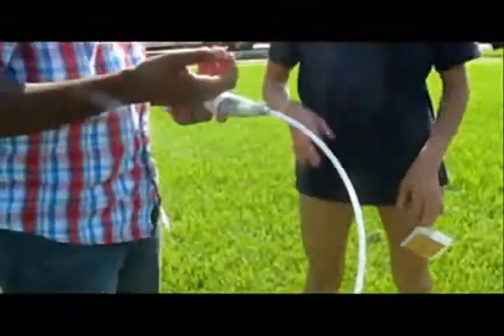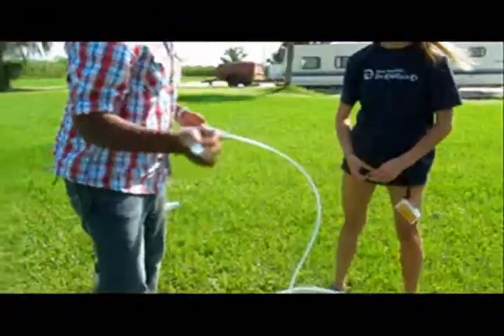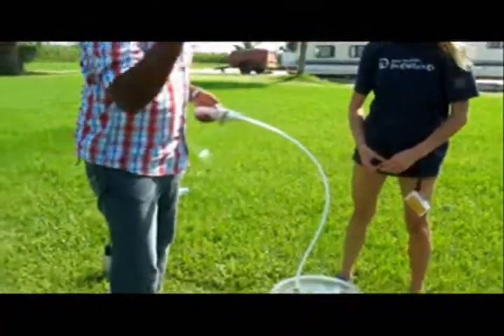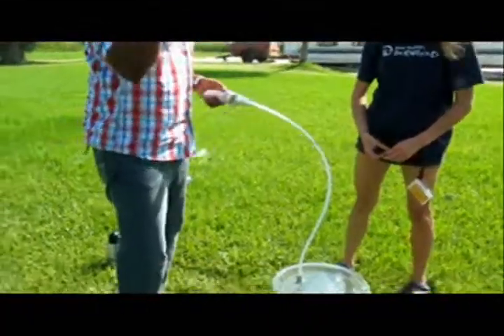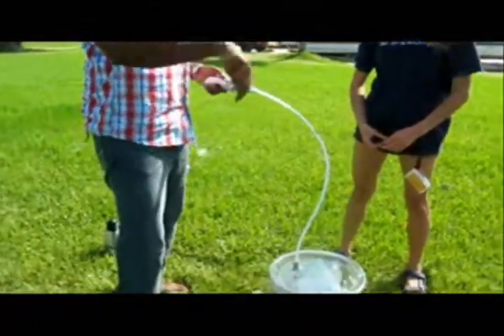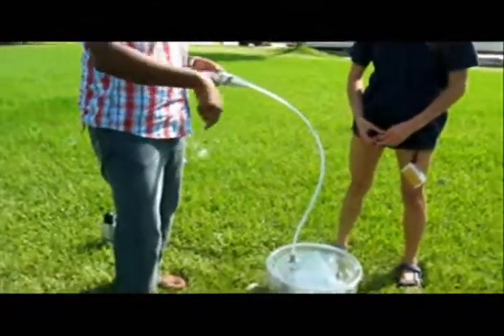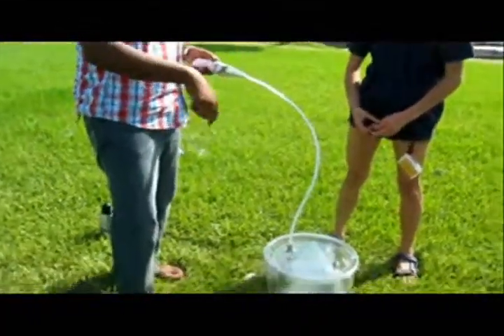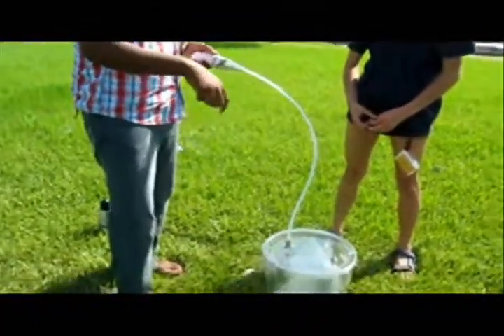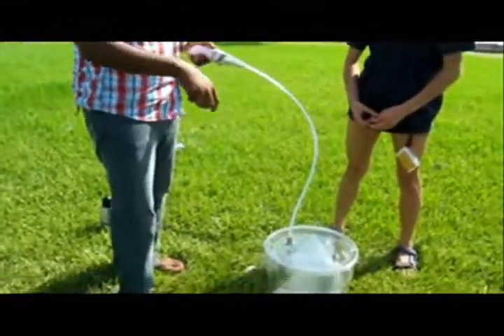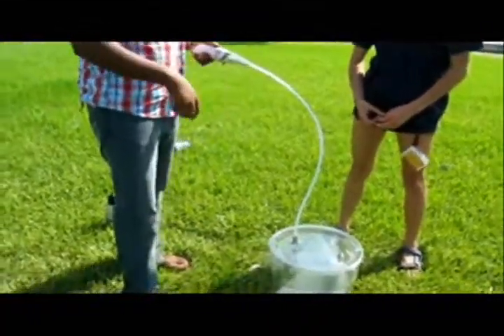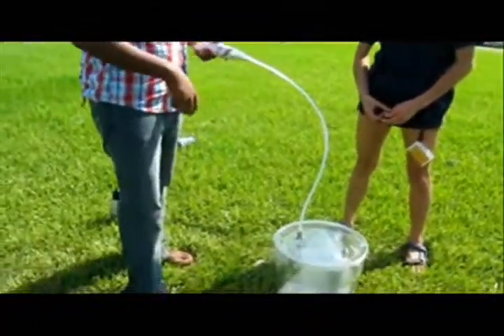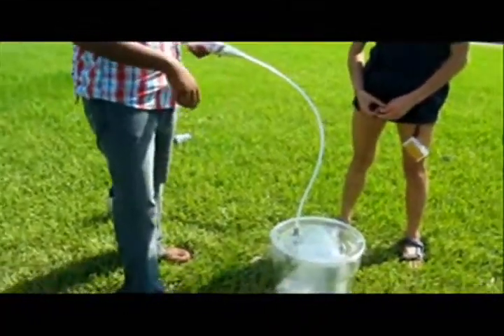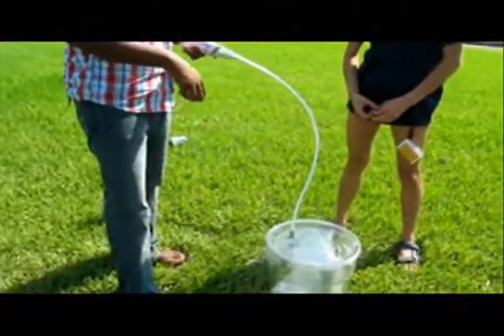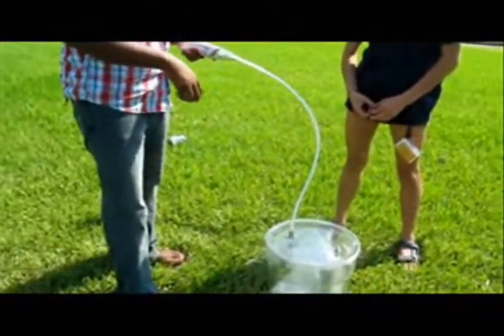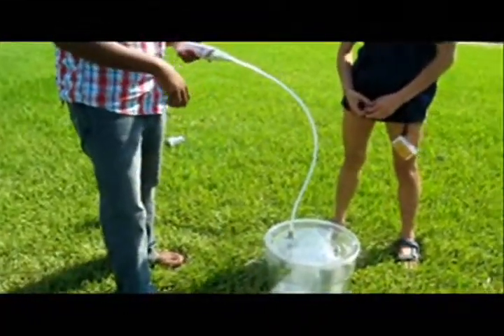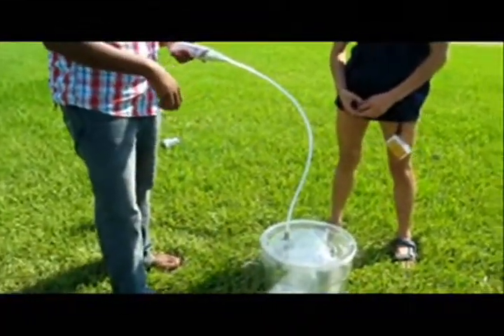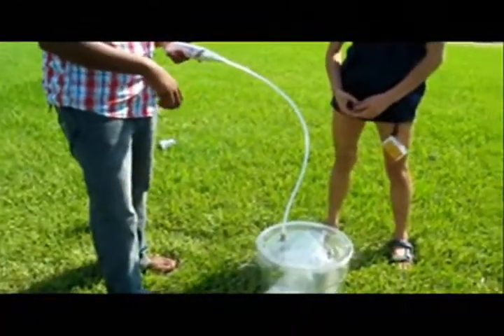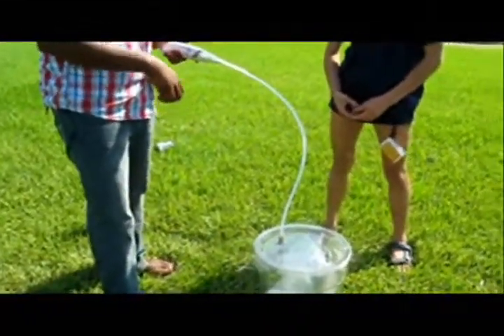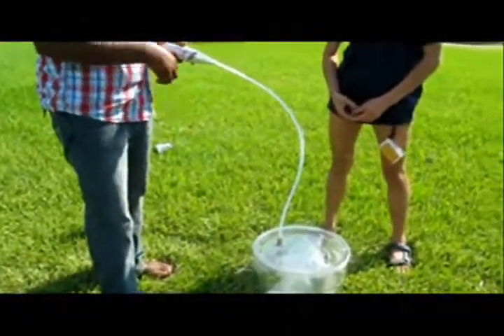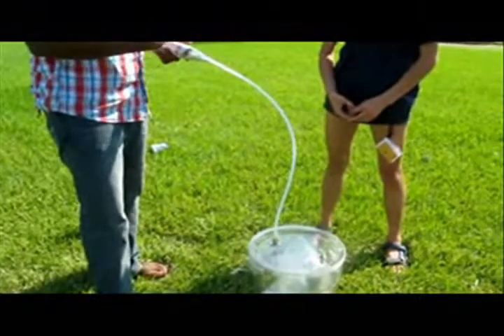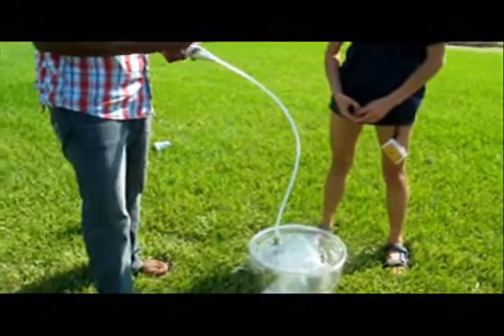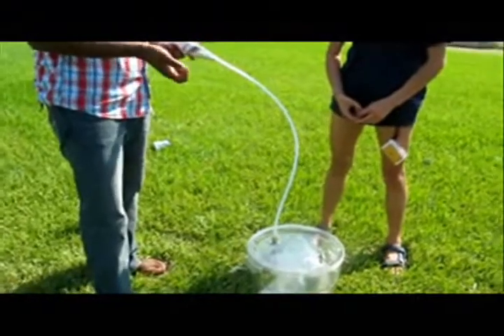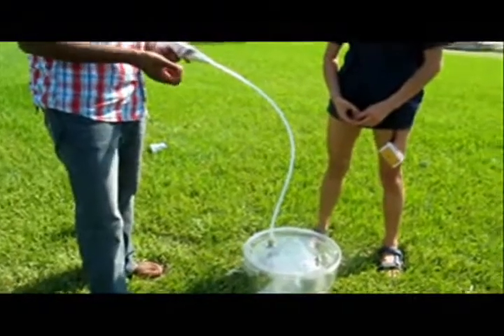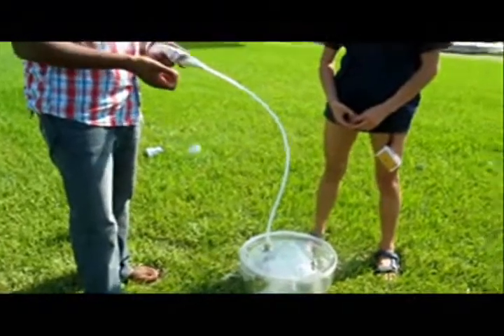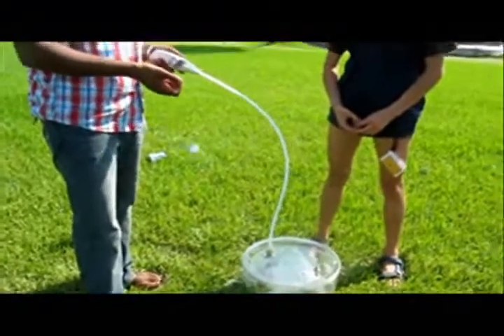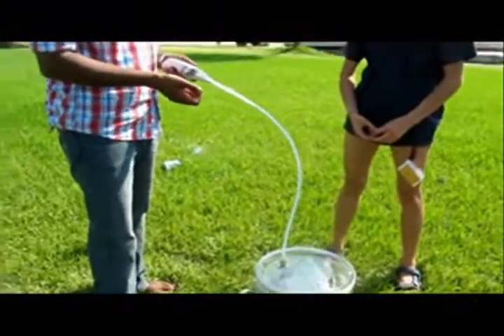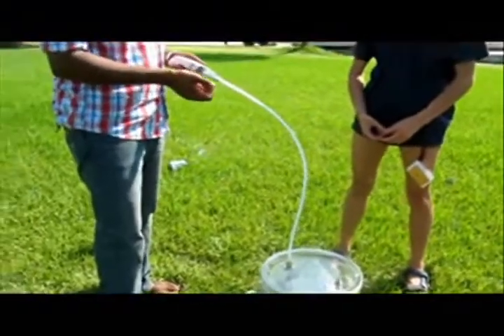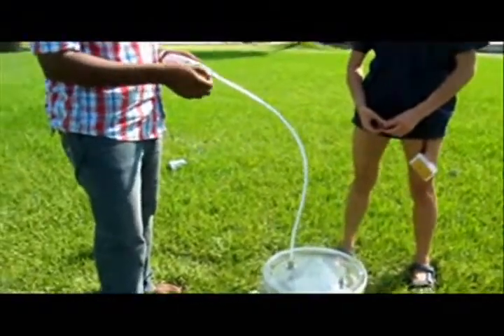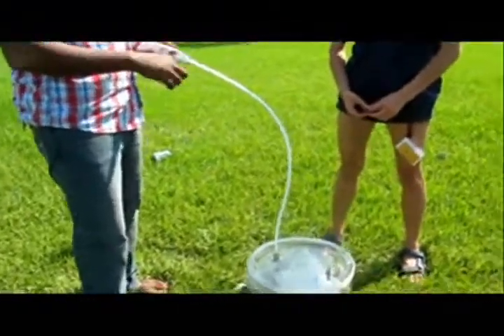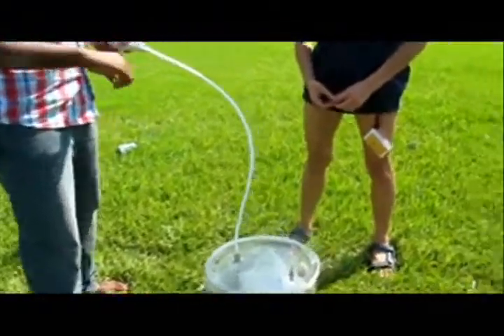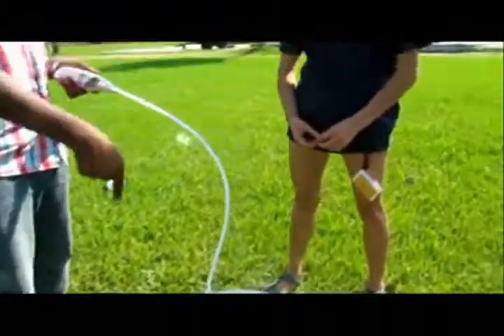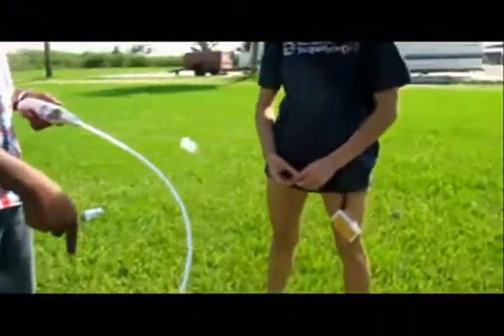So the air is going in, and as soon as we get the bag, we're going to seal it off.